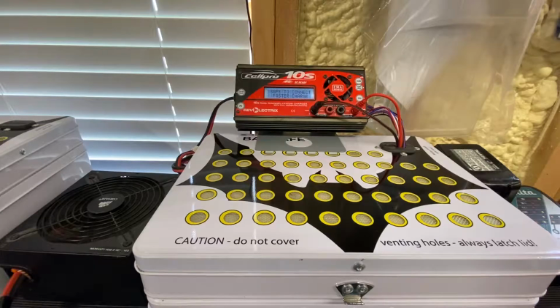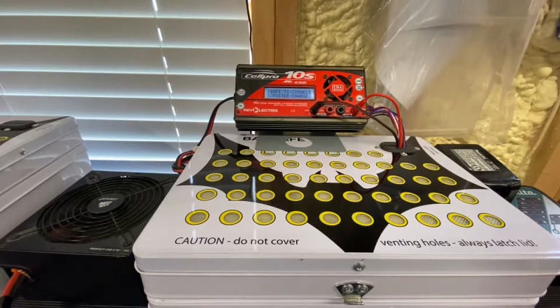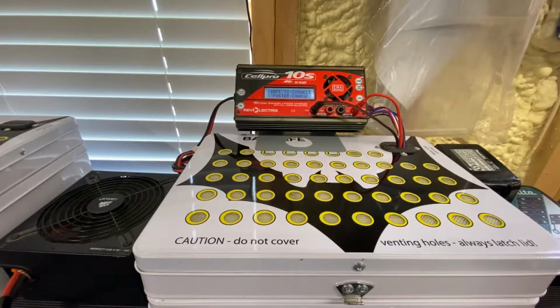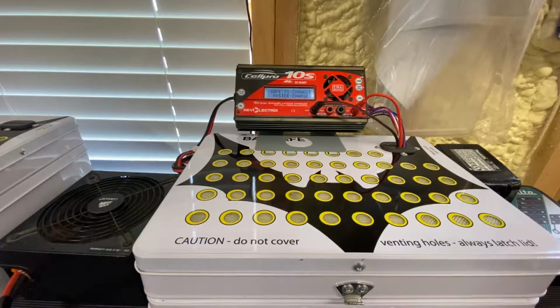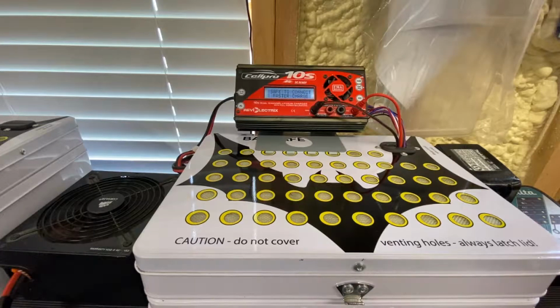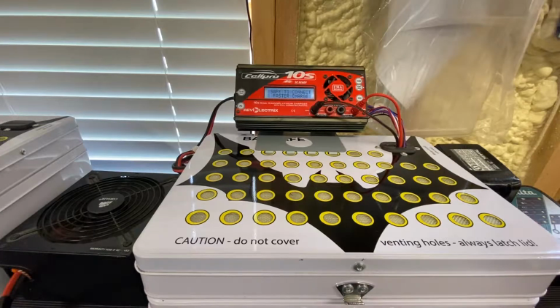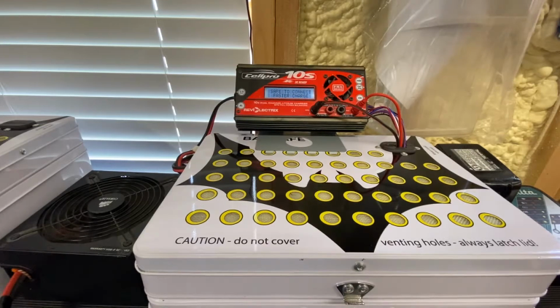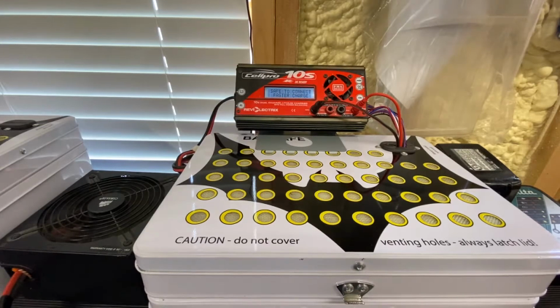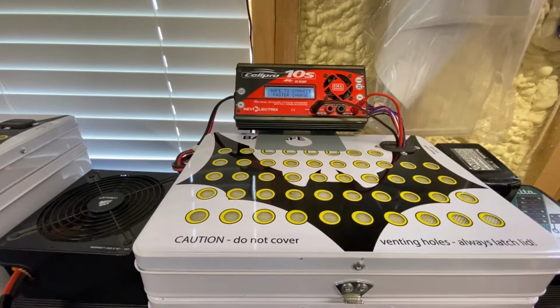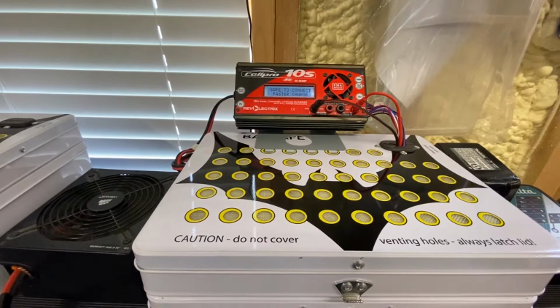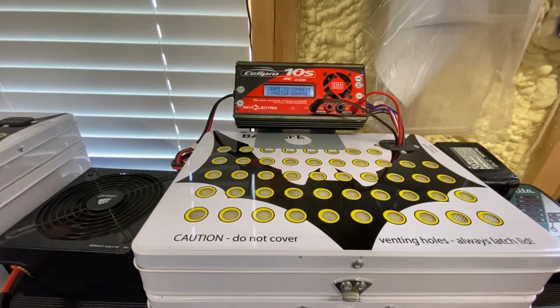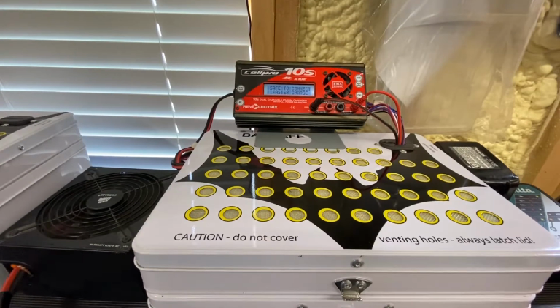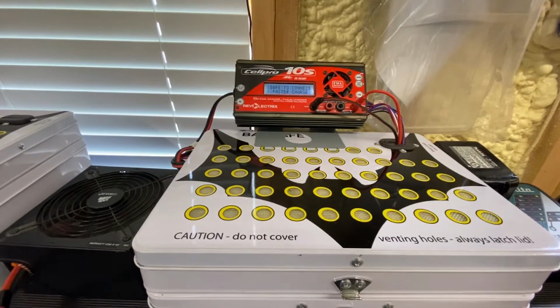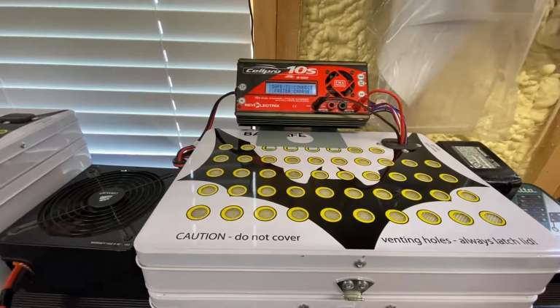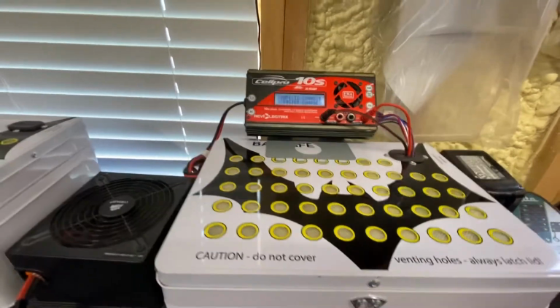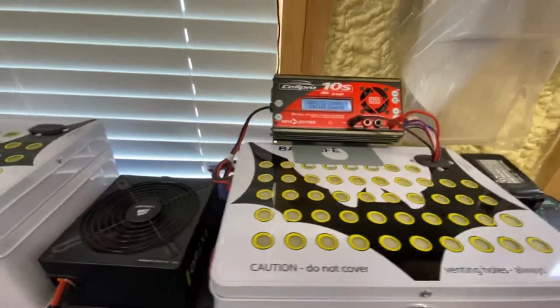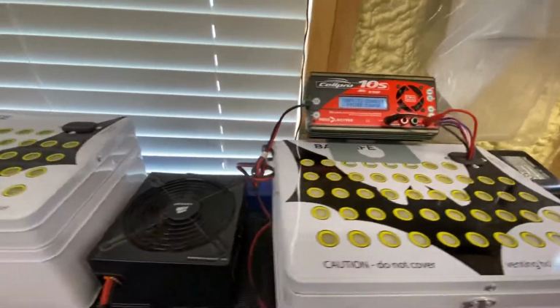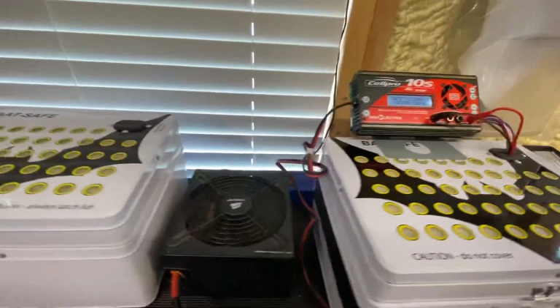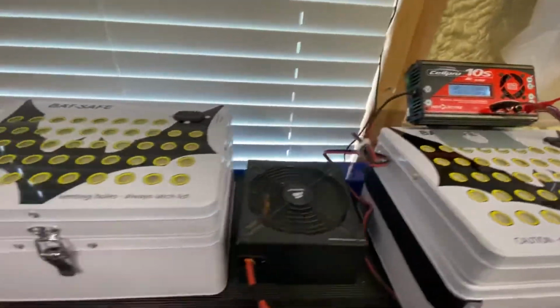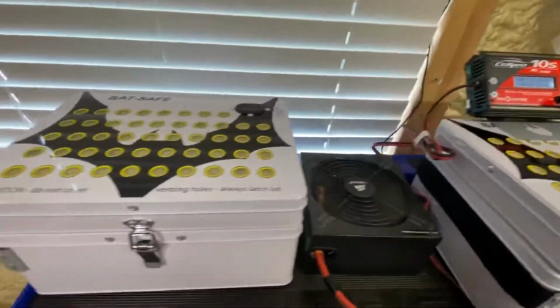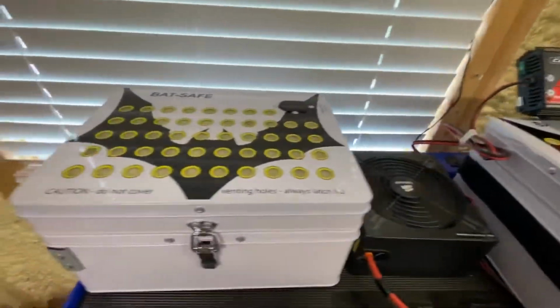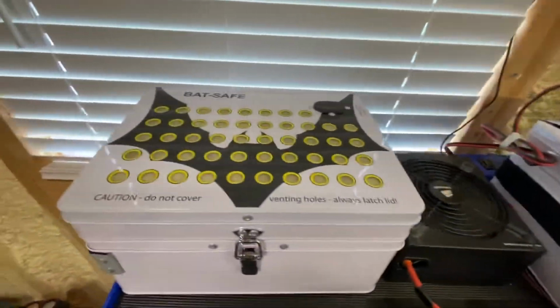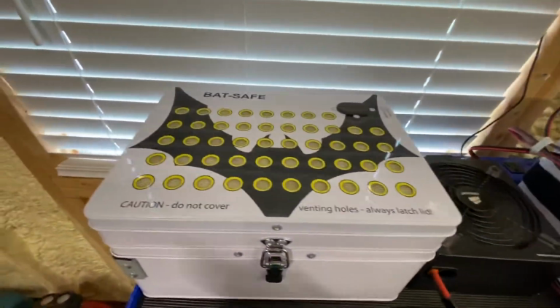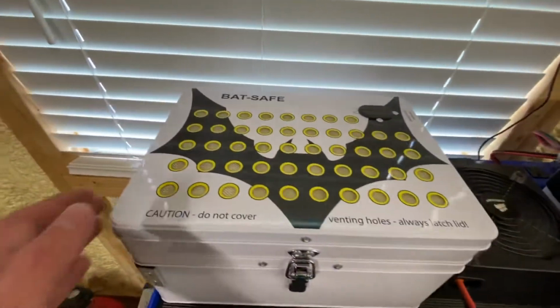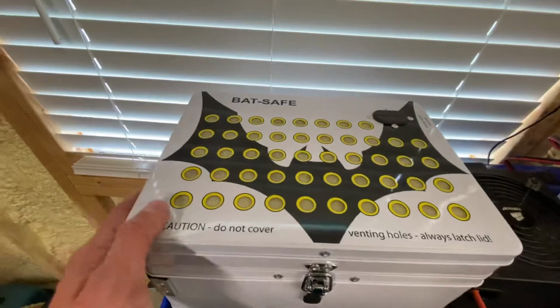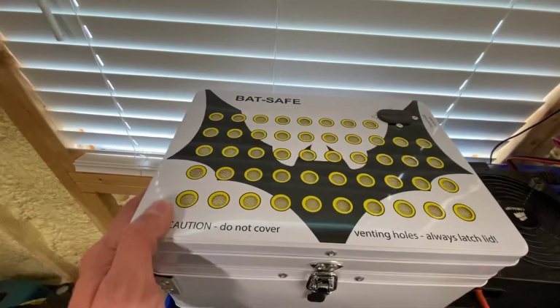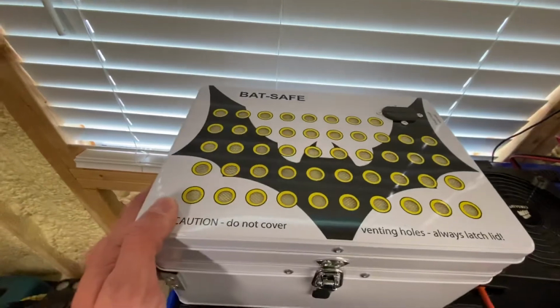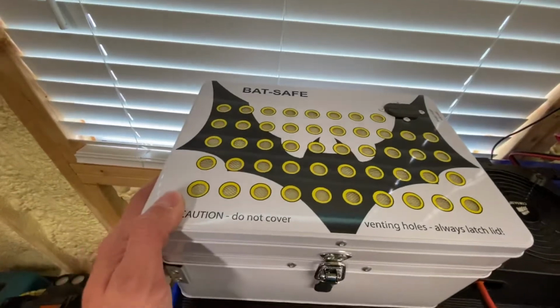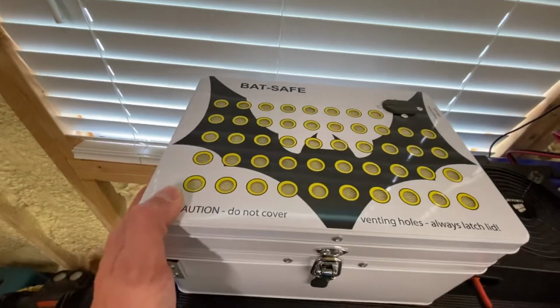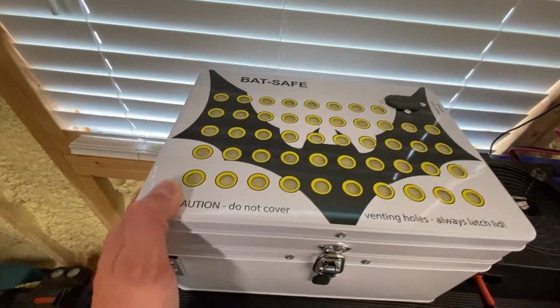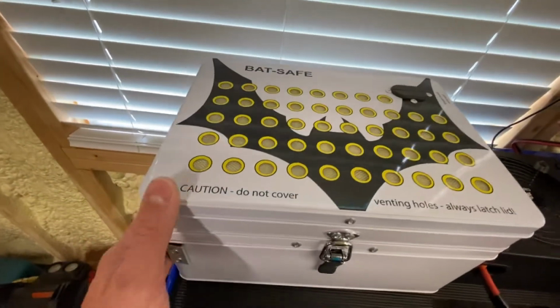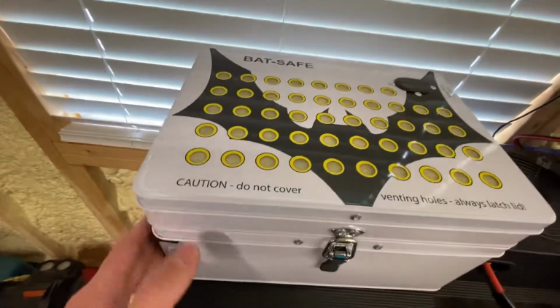Hey guys, Chris from SuperfastRC, and today we're going to be taking a look at these, what they're called, bat boxes.